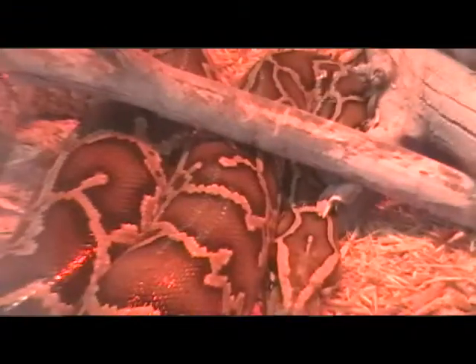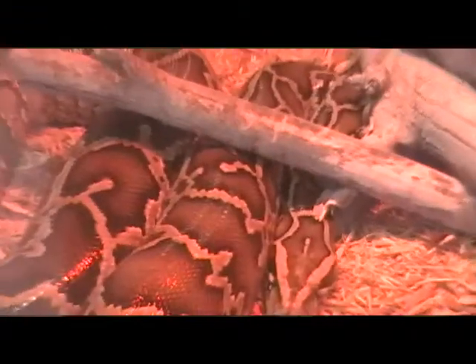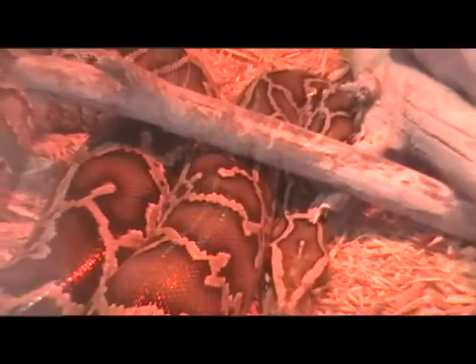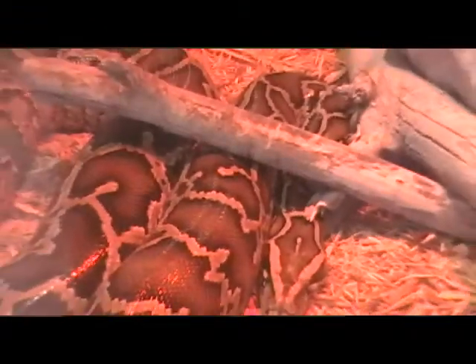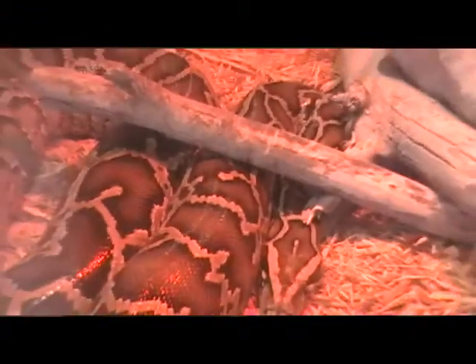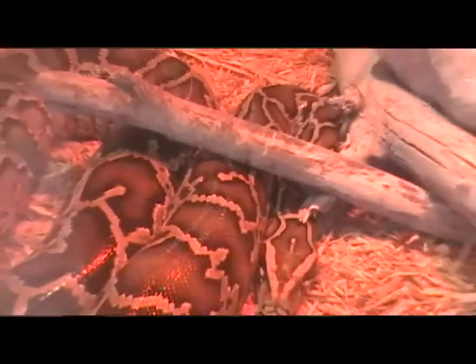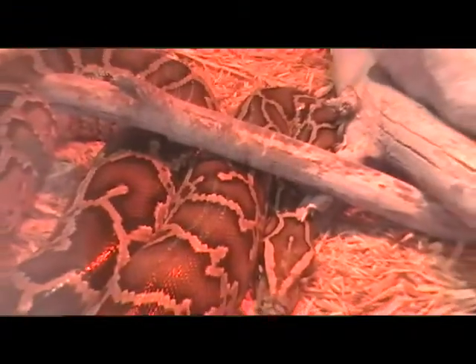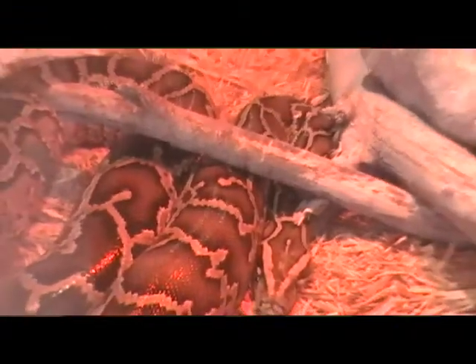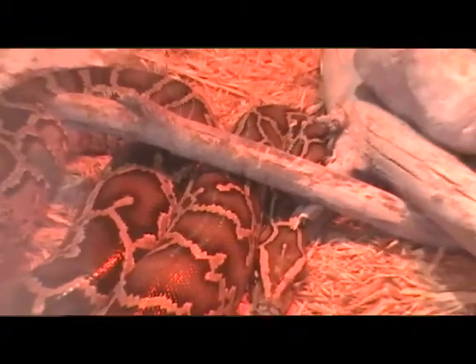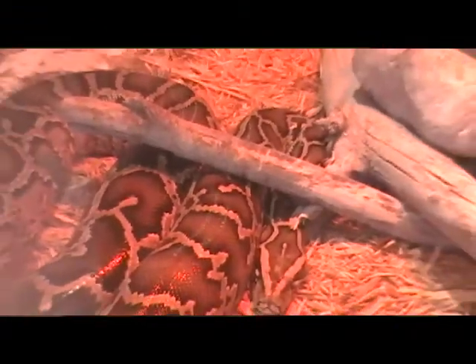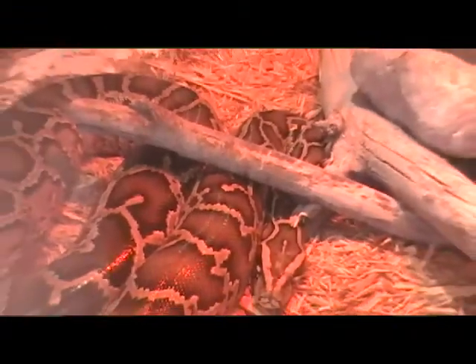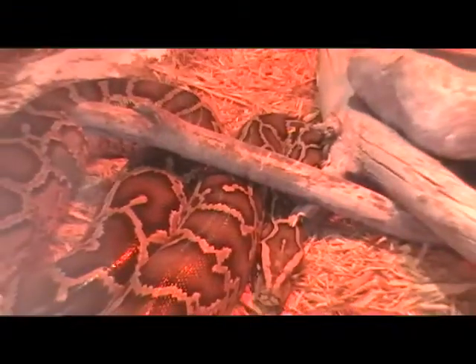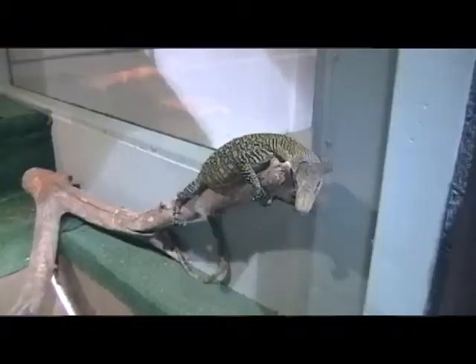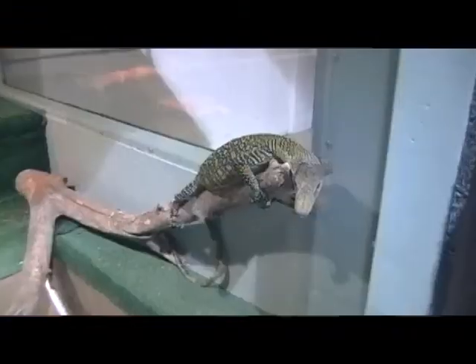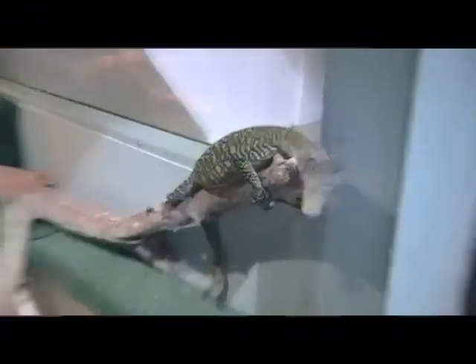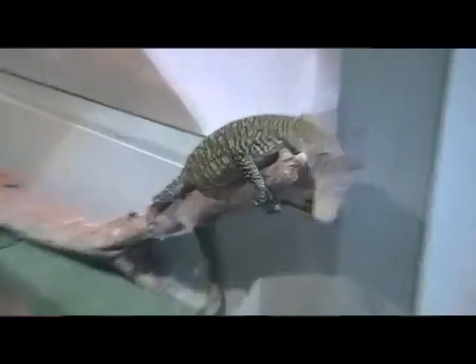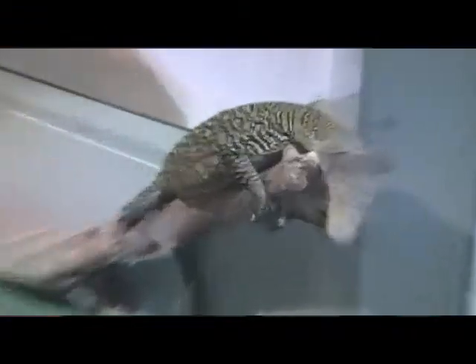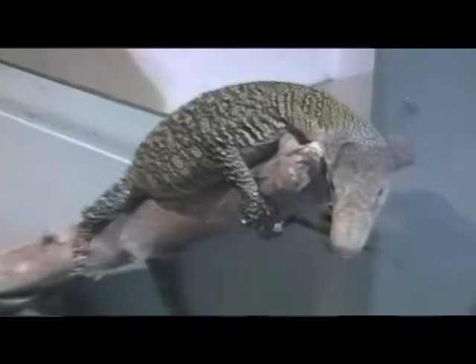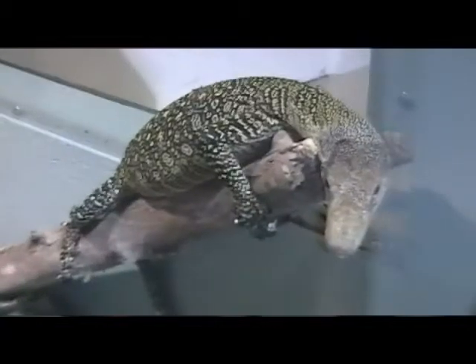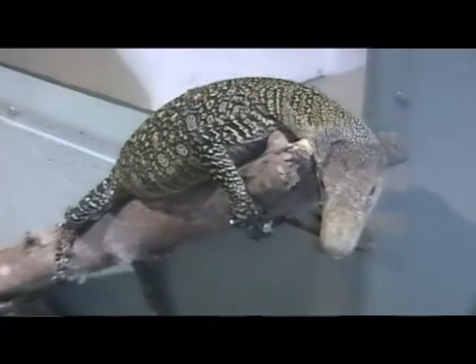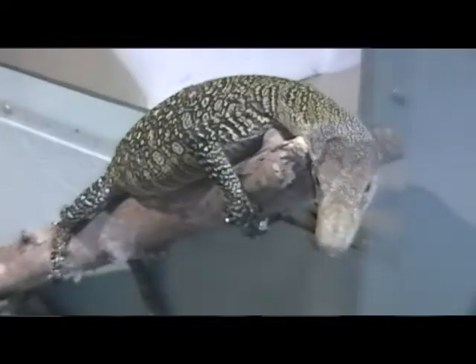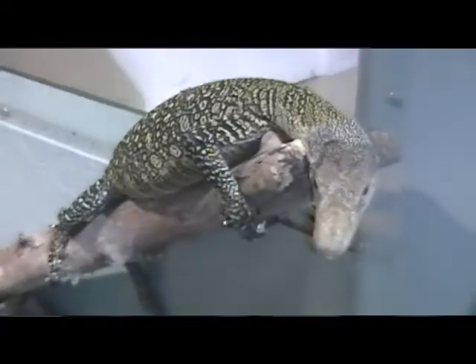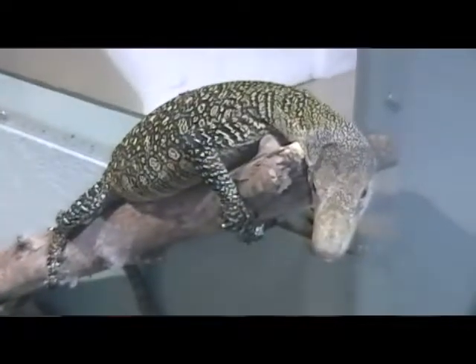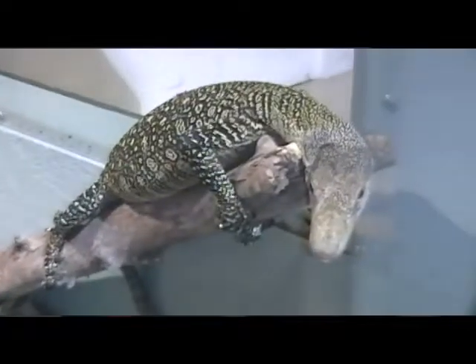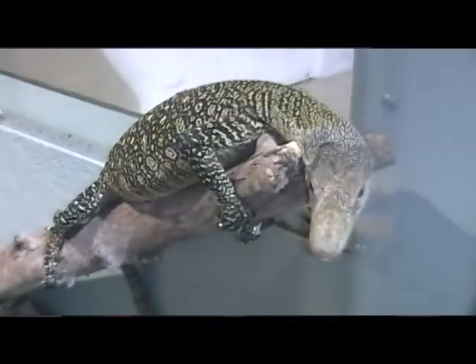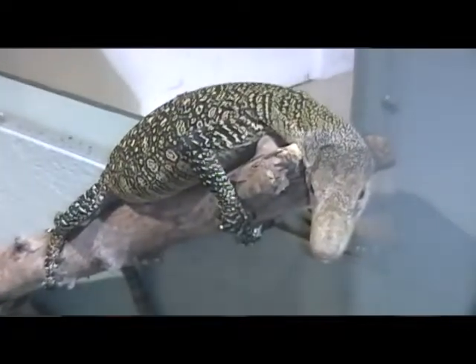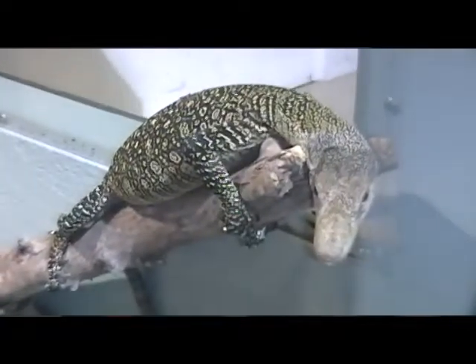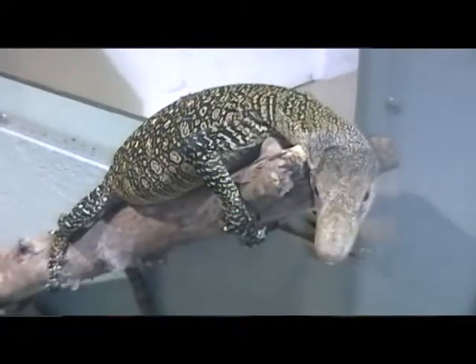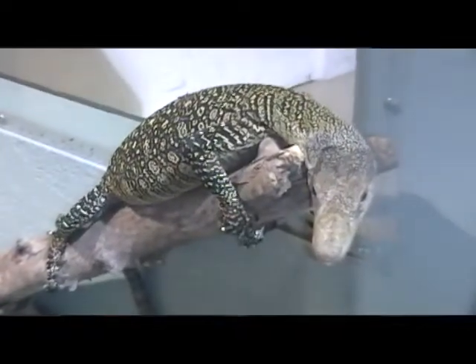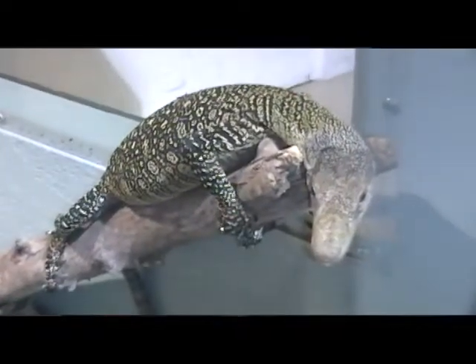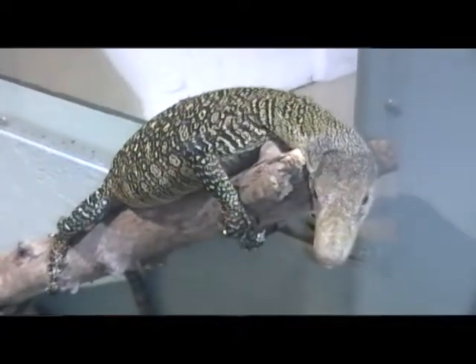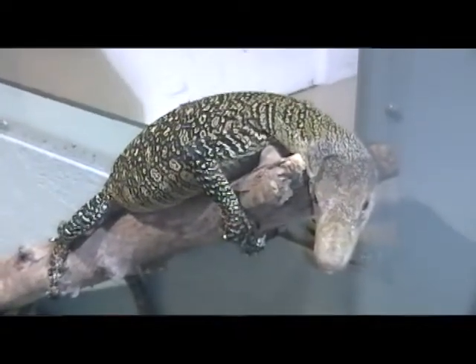You have to come see her — she's amazing. And then we also have a crocodile monitor, which is one of the longest lizards in the world.